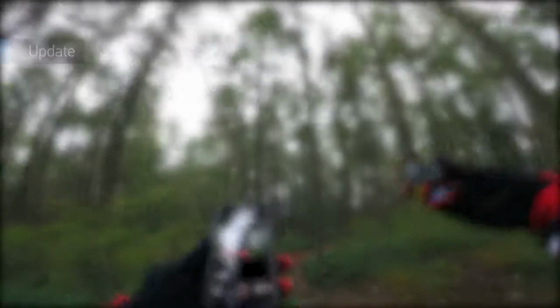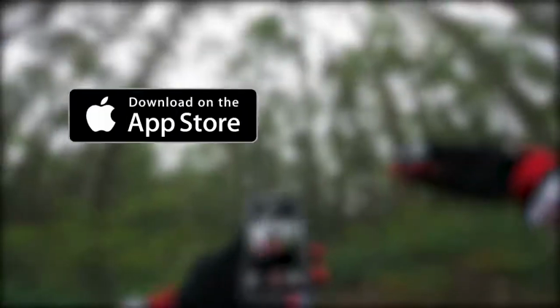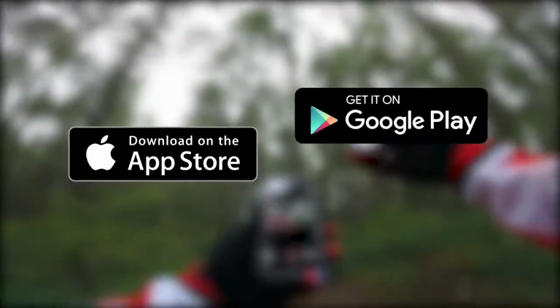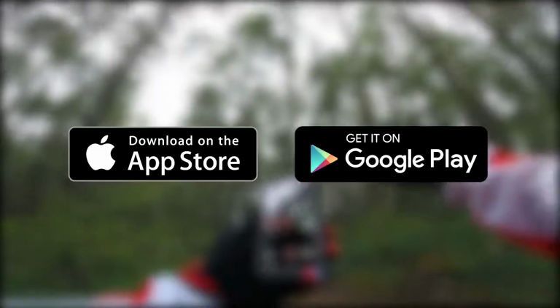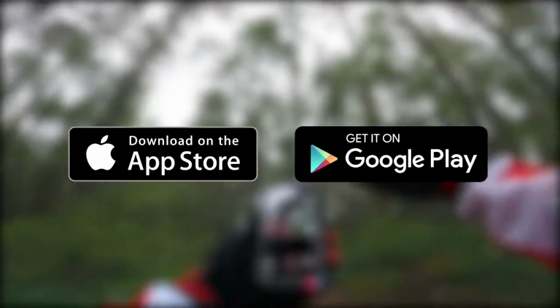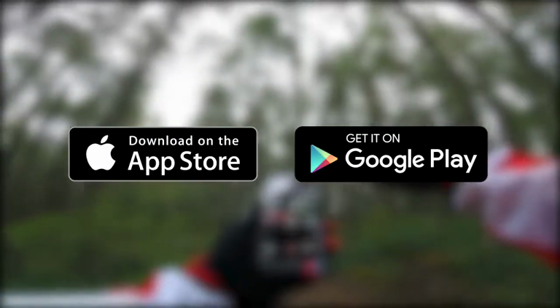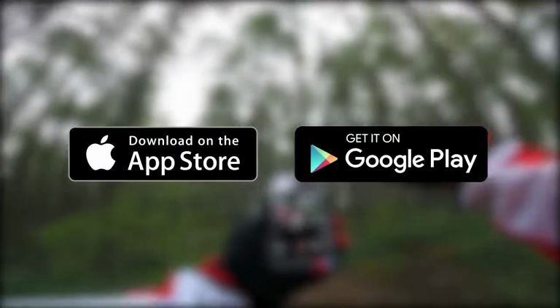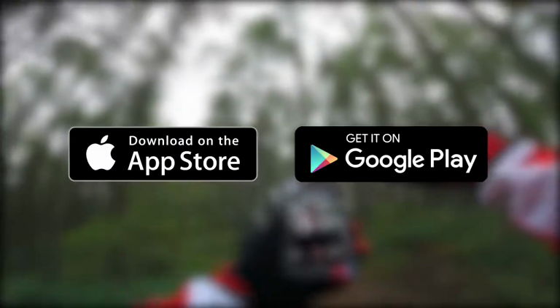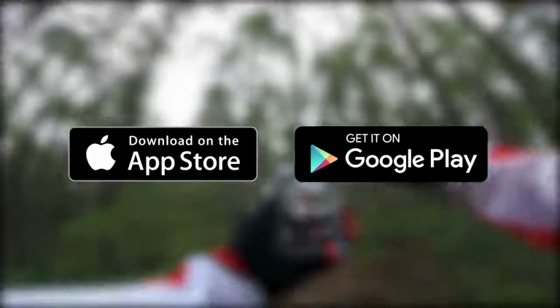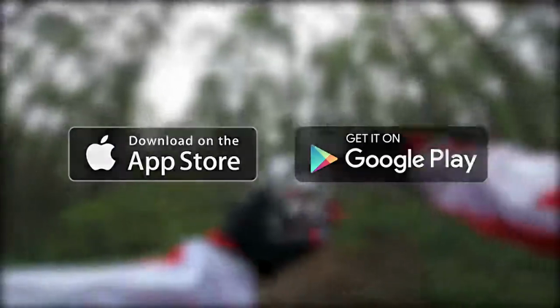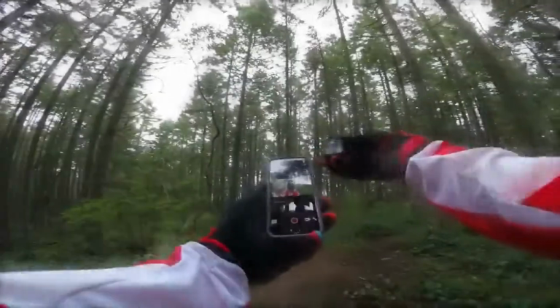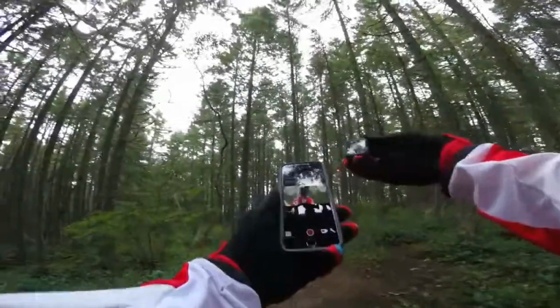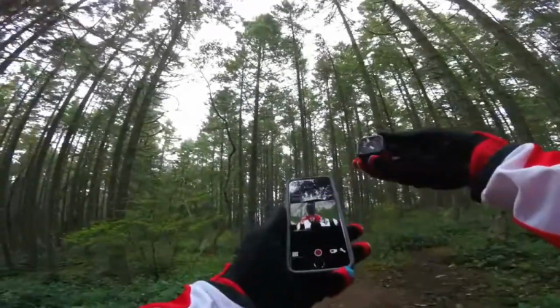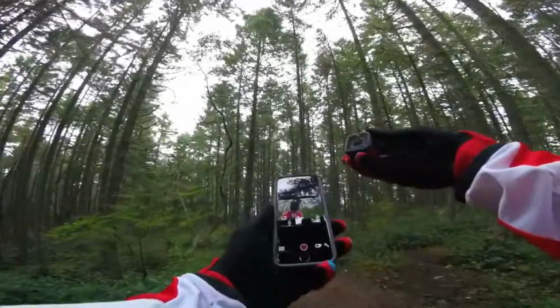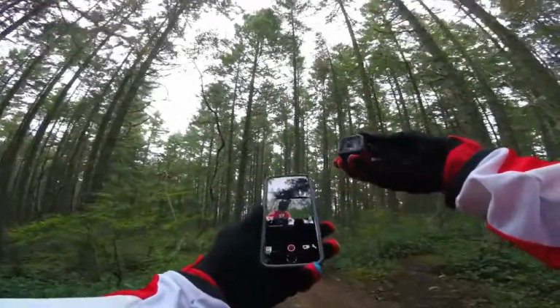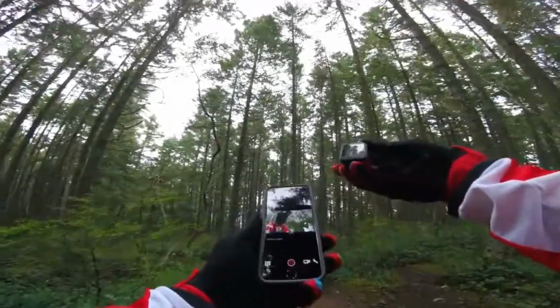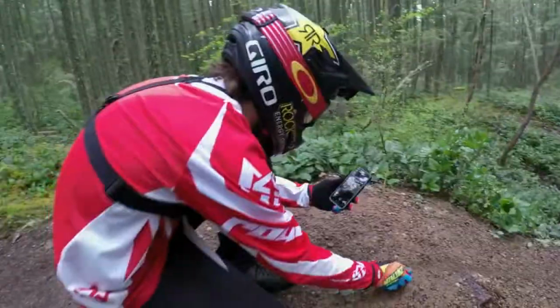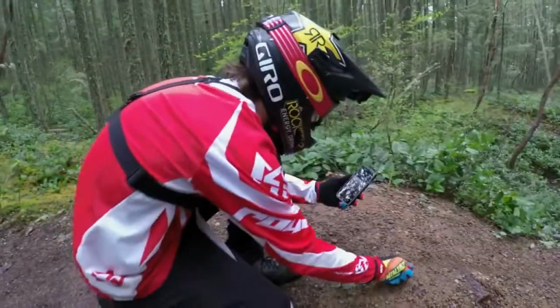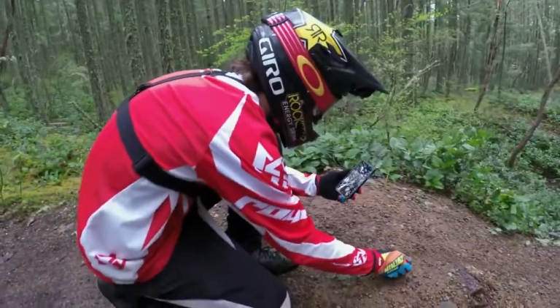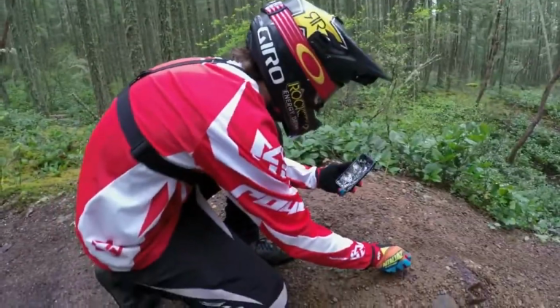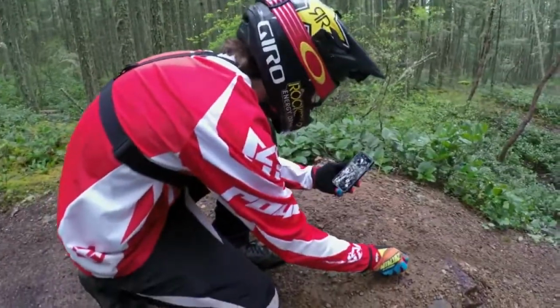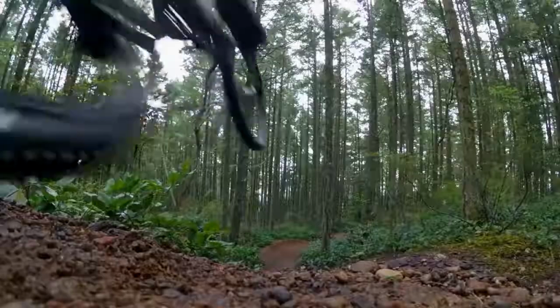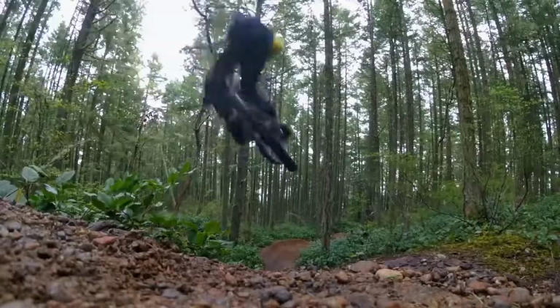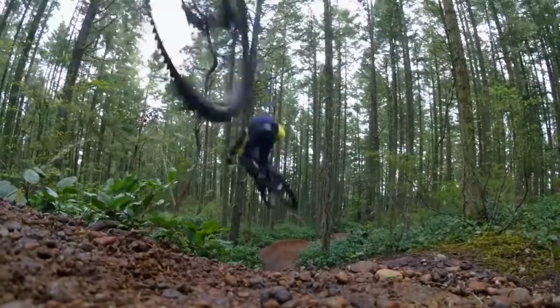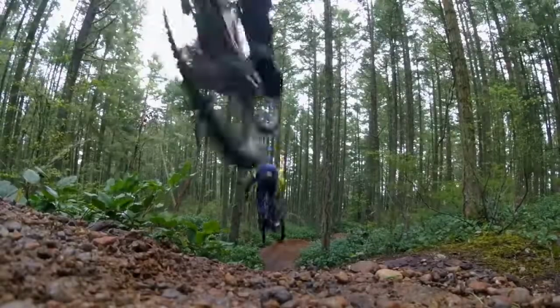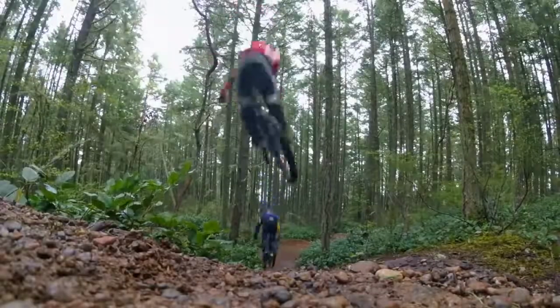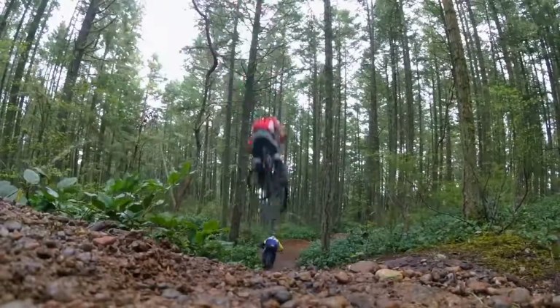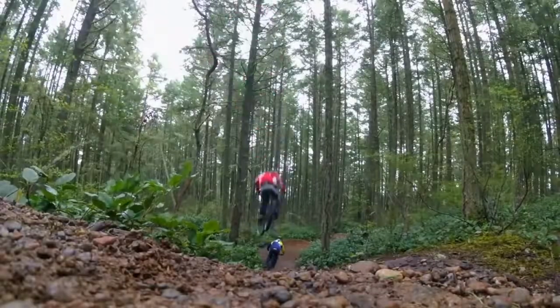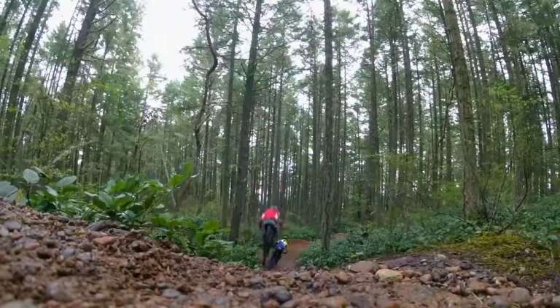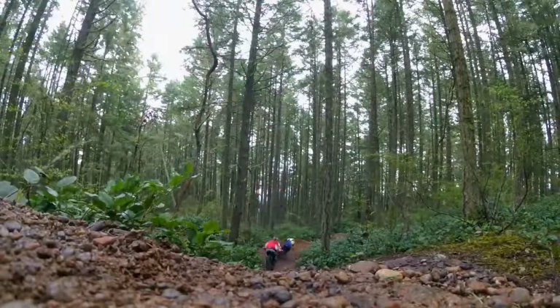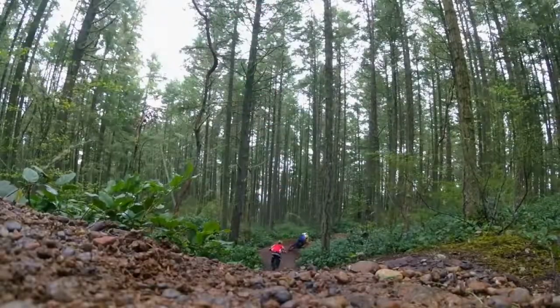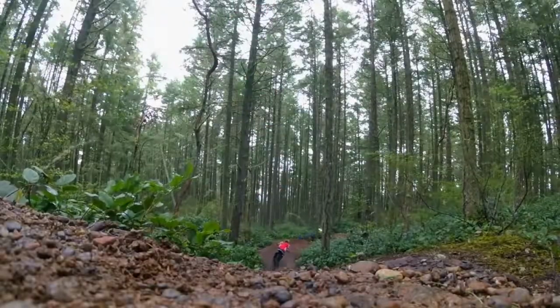Download the GoPro app today to make capturing, viewing, and sharing awesome GoPro footage easier than ever.